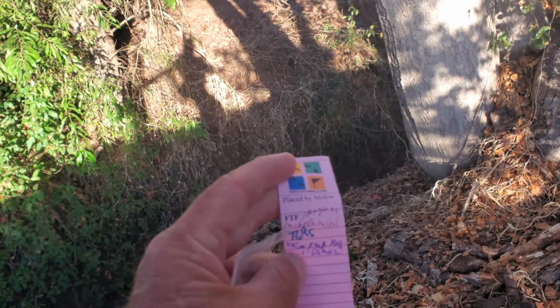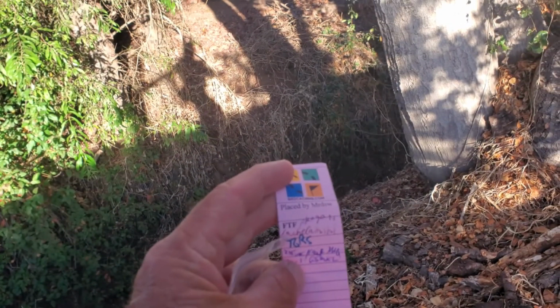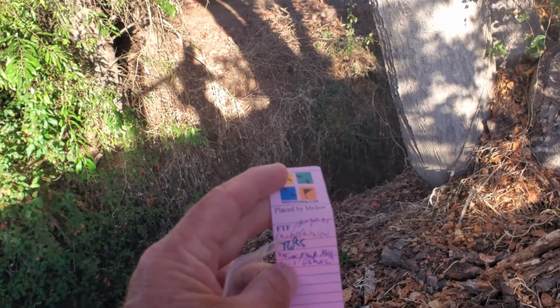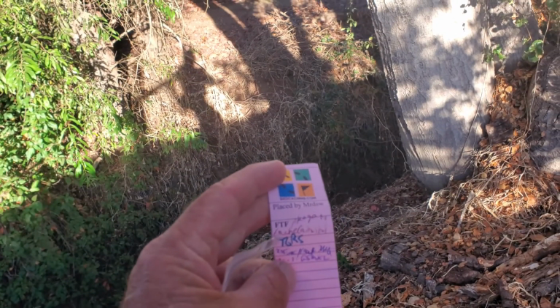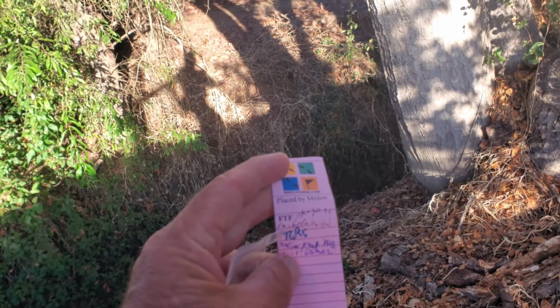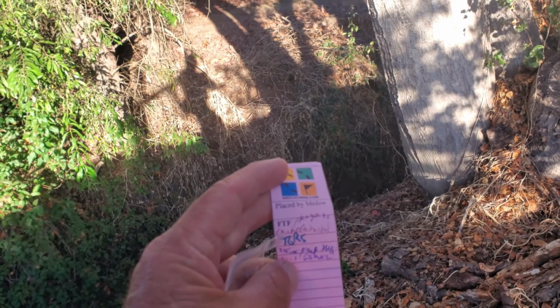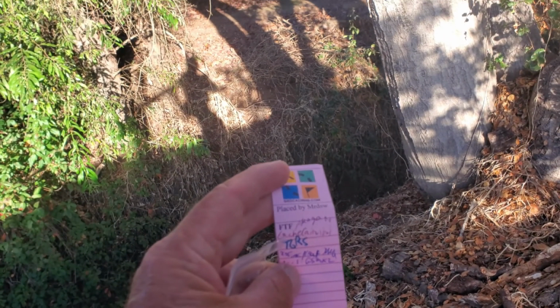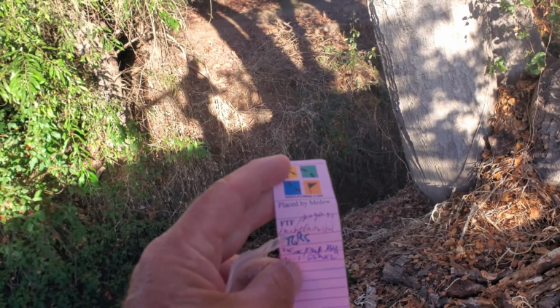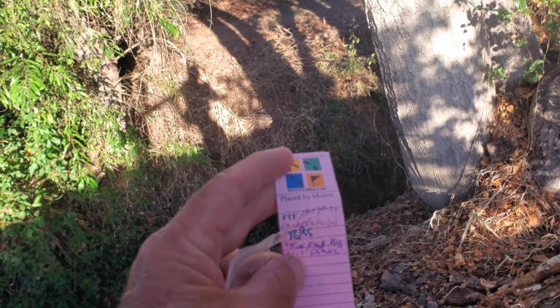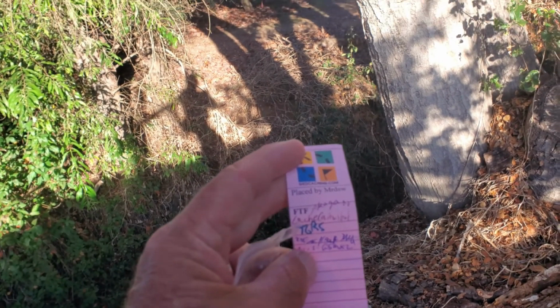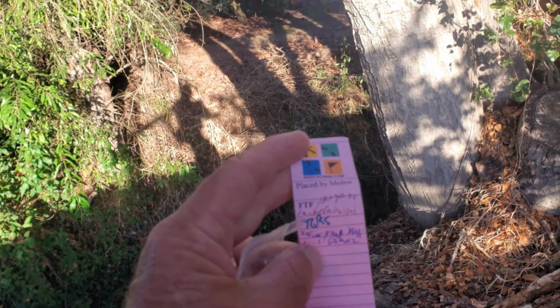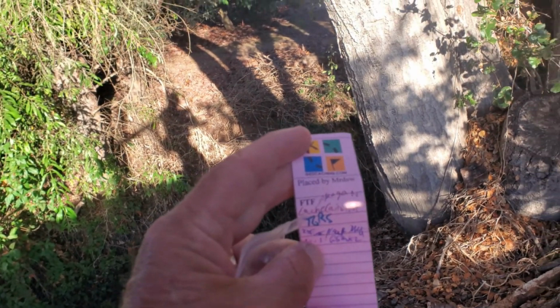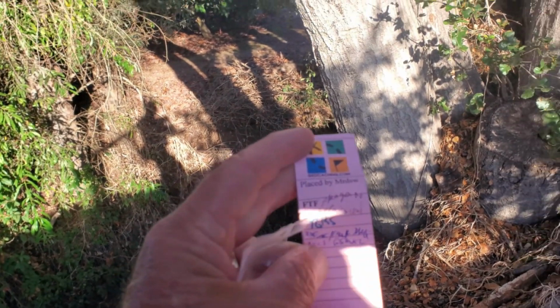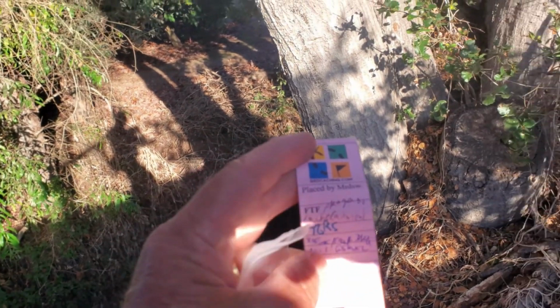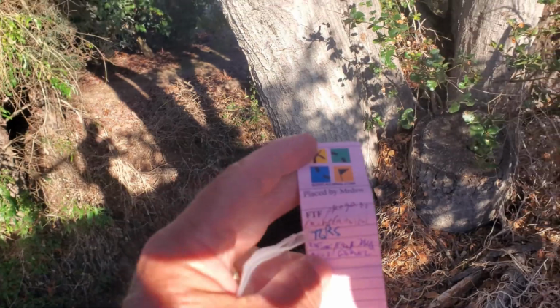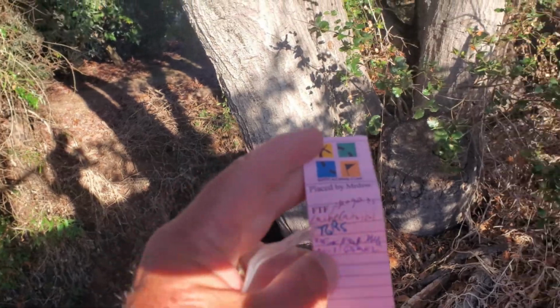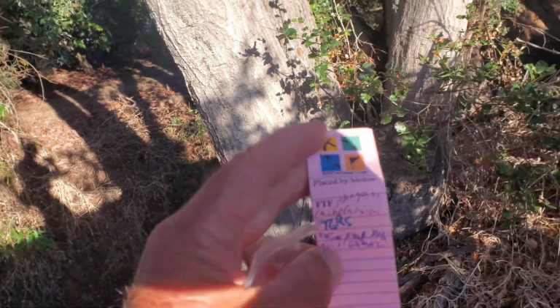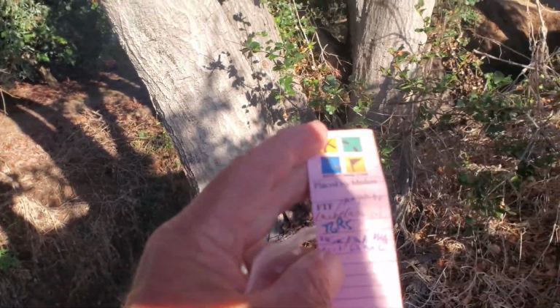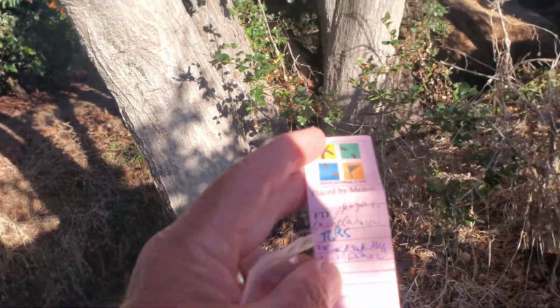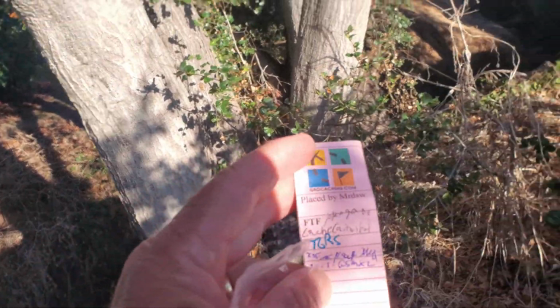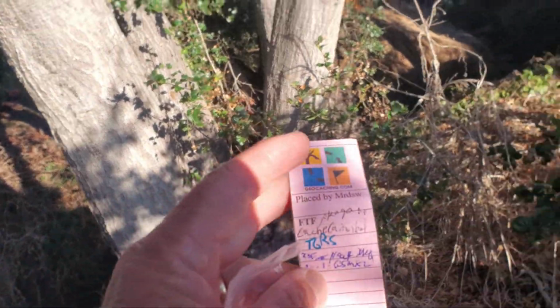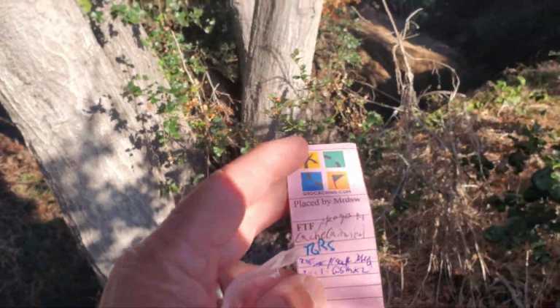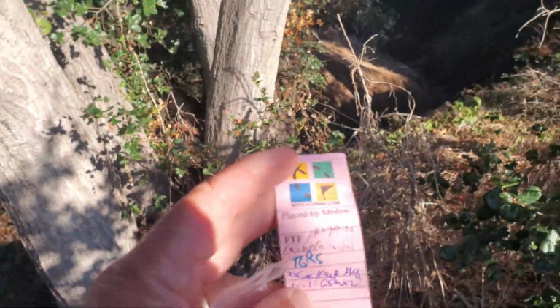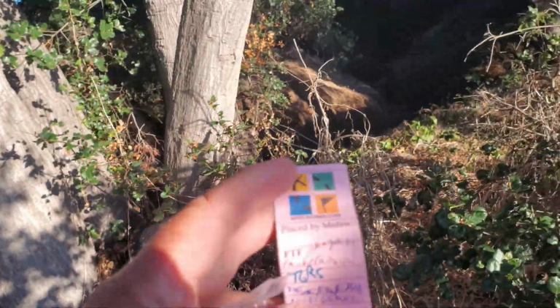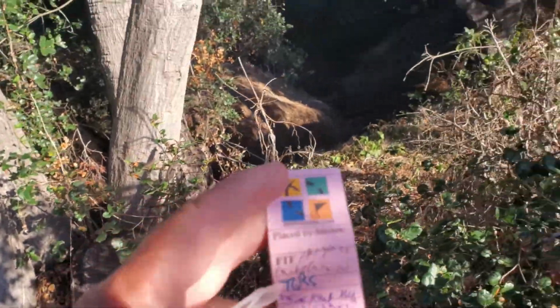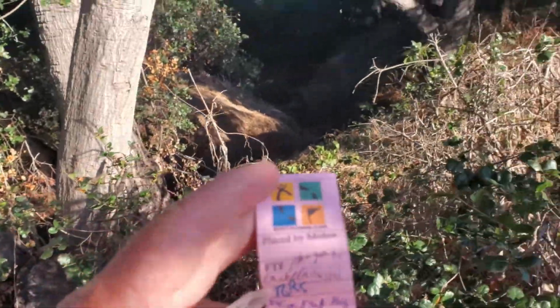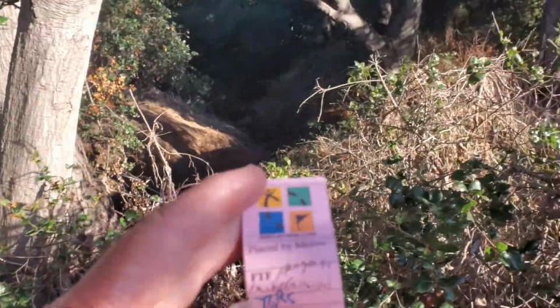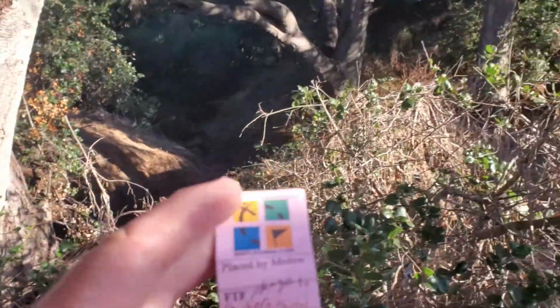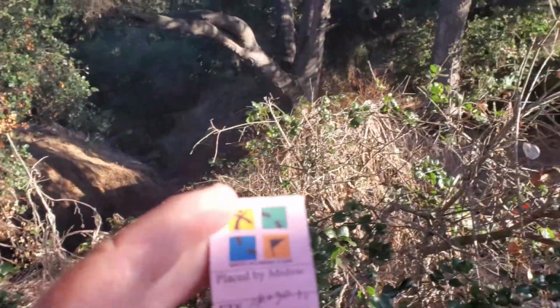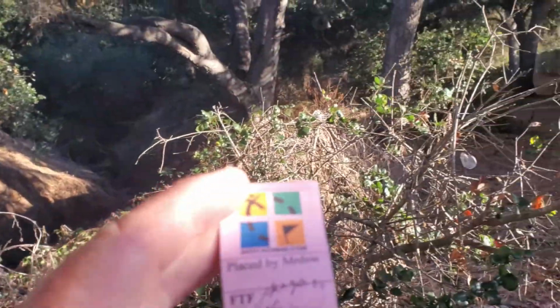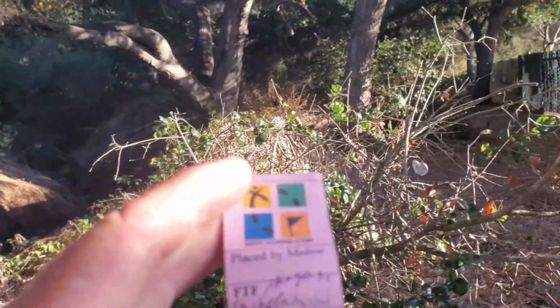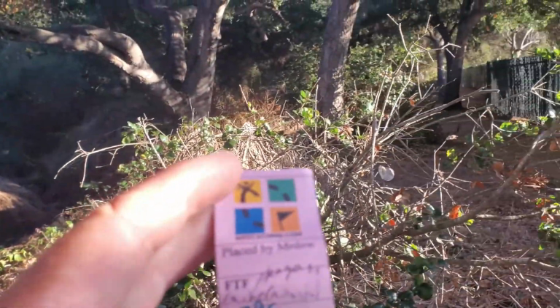We've got about four-tenths of a mile in, and we've picked up our first geocache. Let's continue to move on.